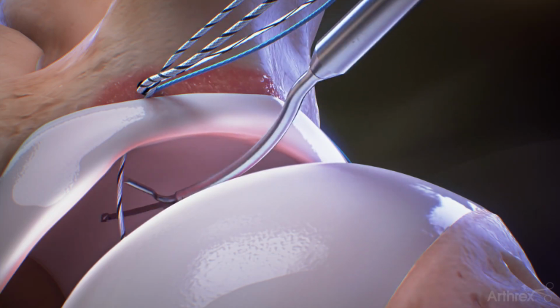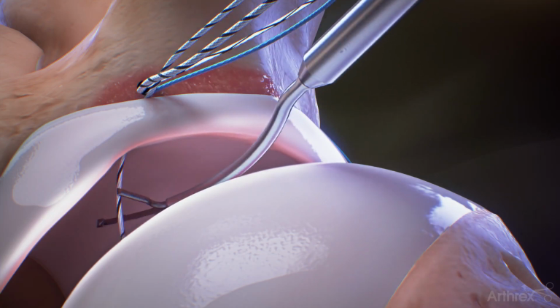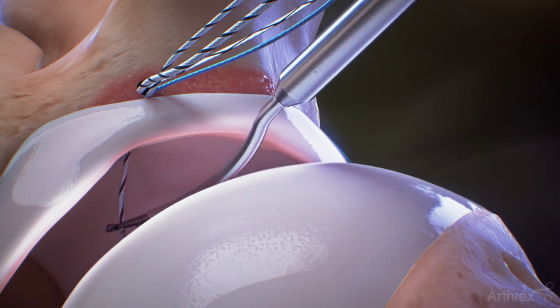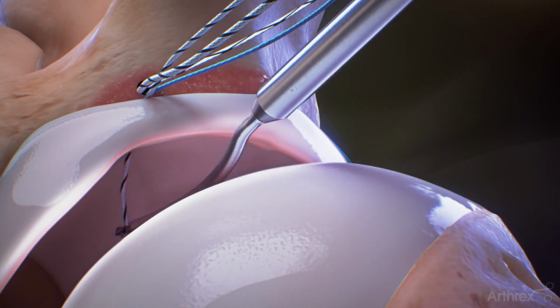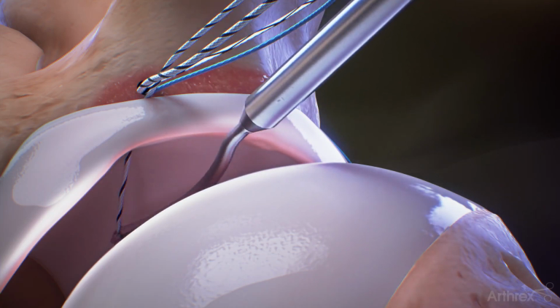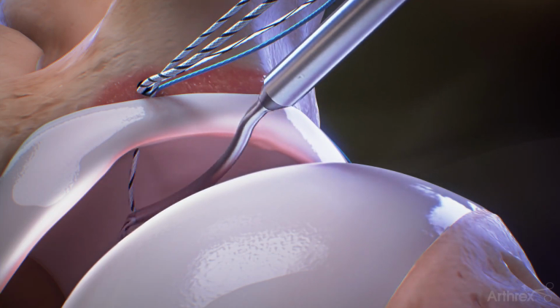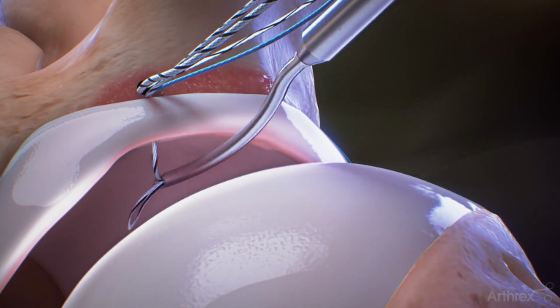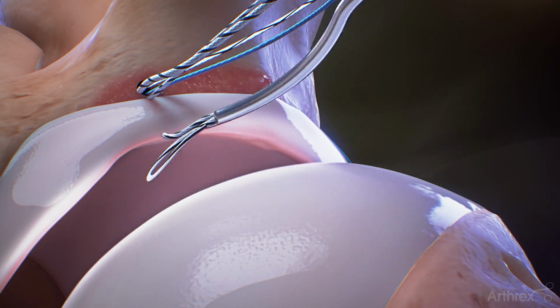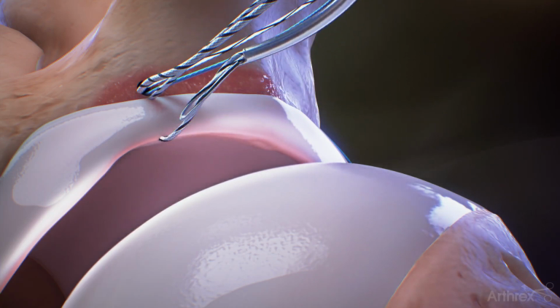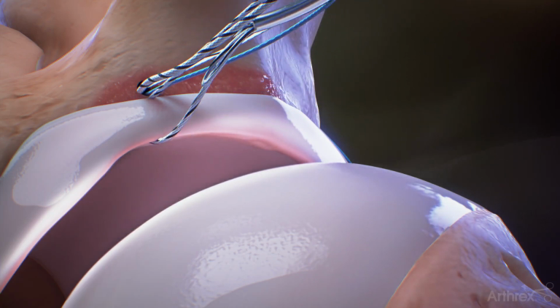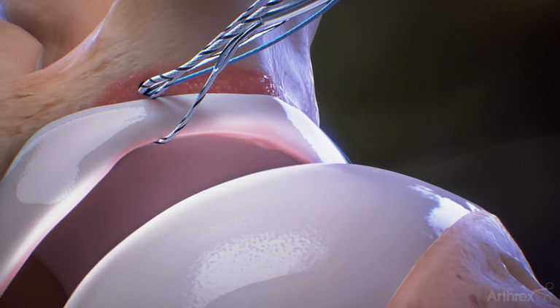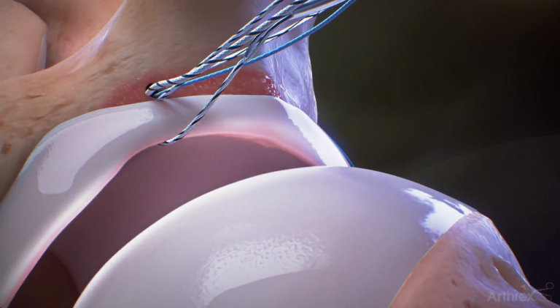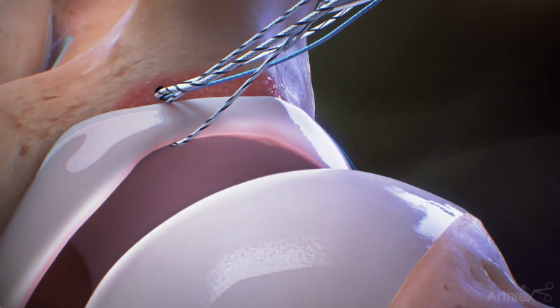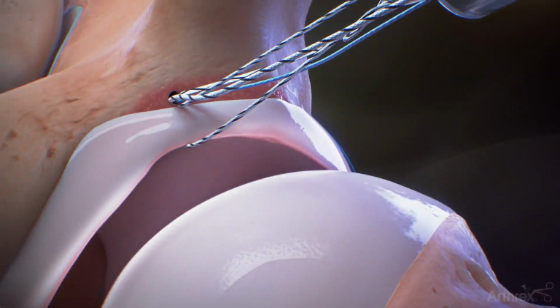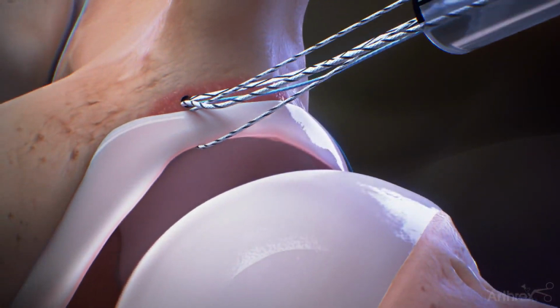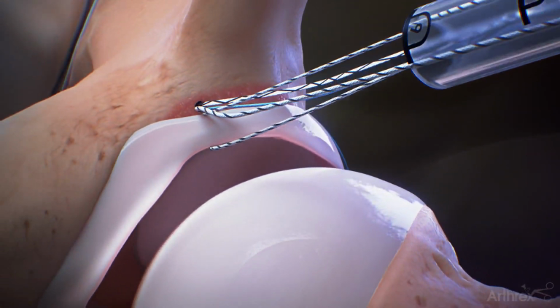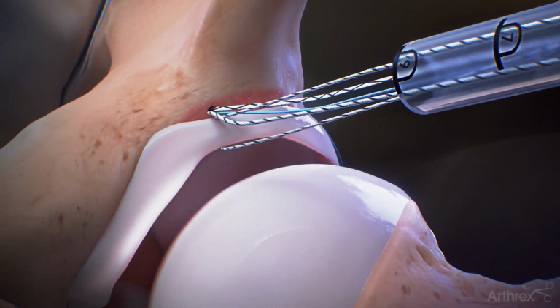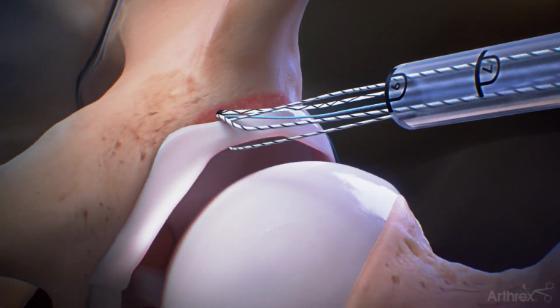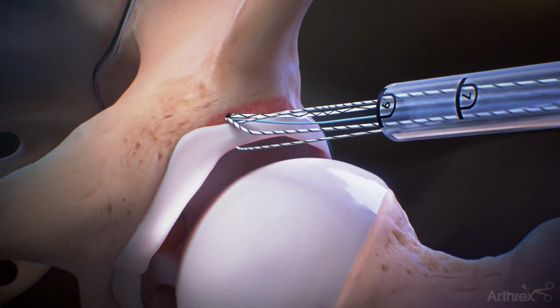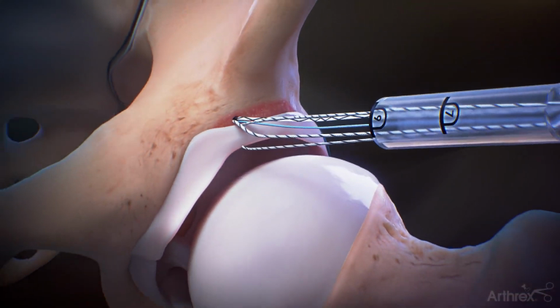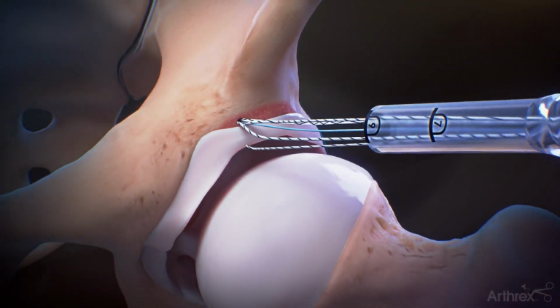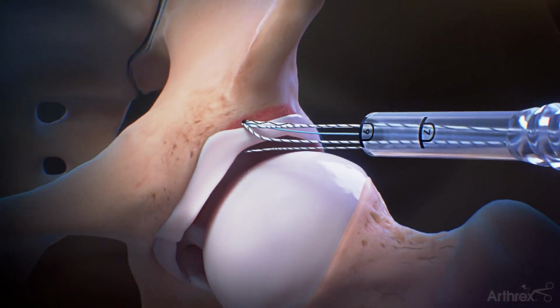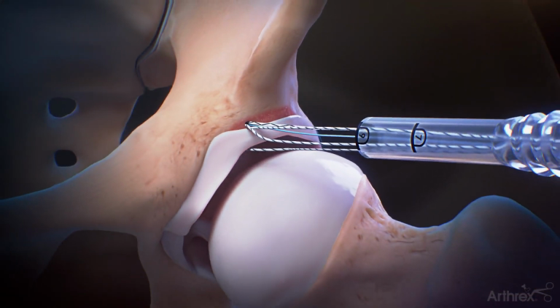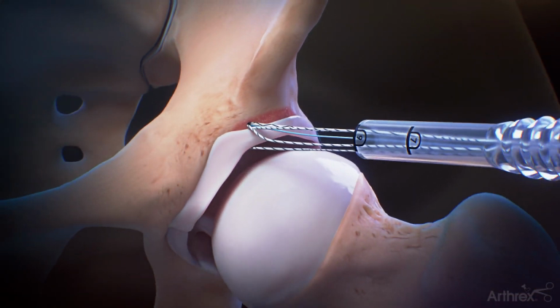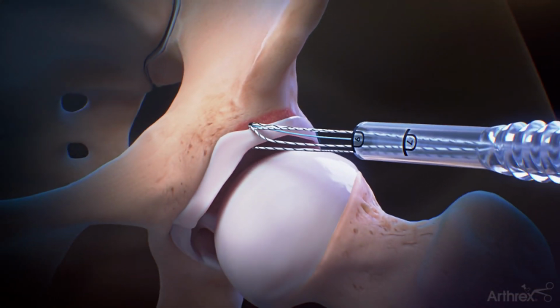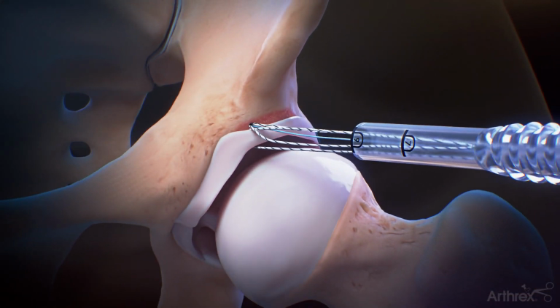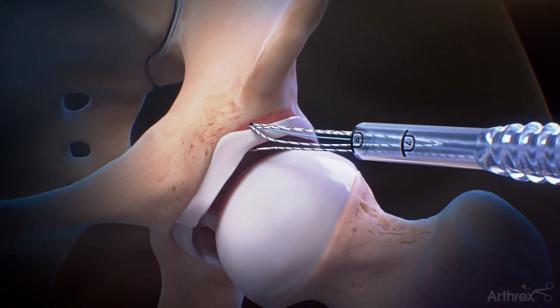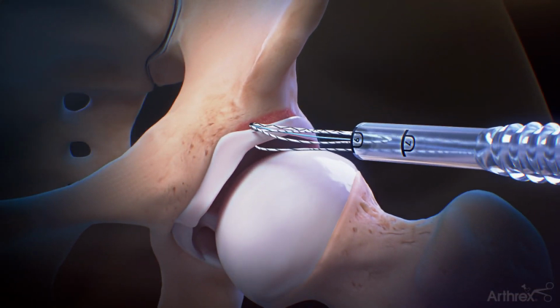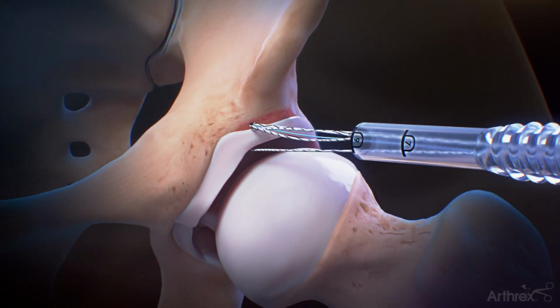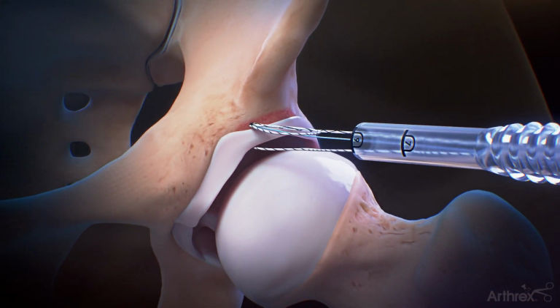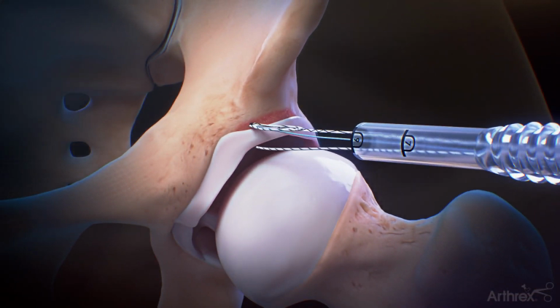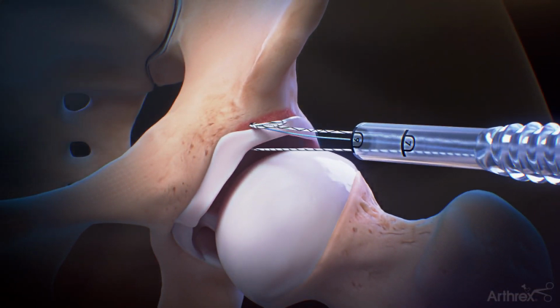Retrieve the looped end of the shuttle suture with the swift stitch and pull it outside of the cannula, removing all slack.